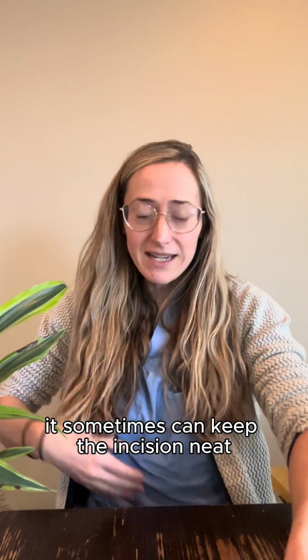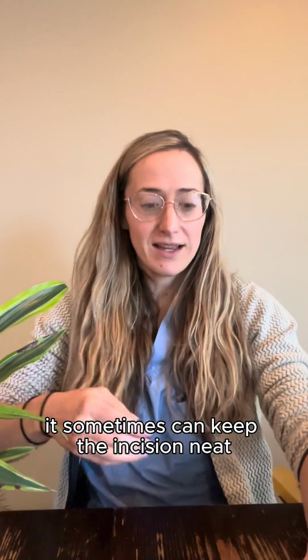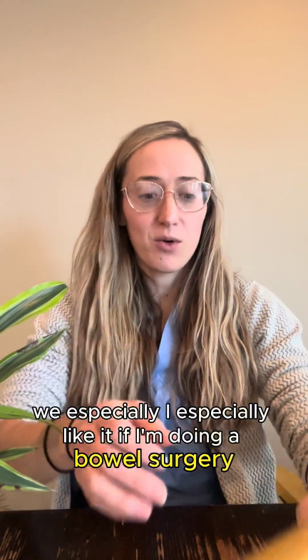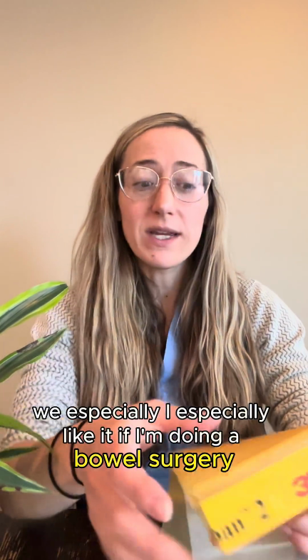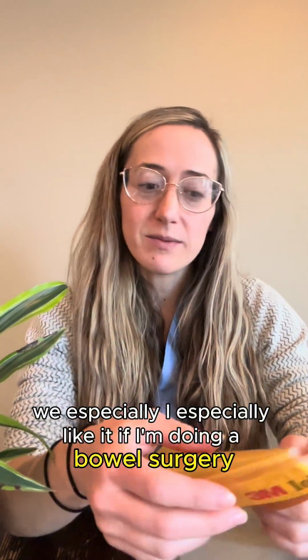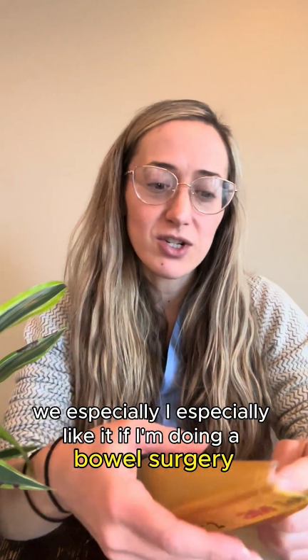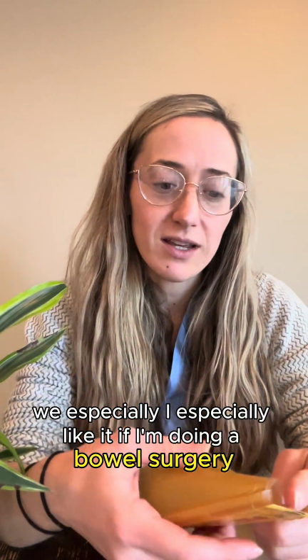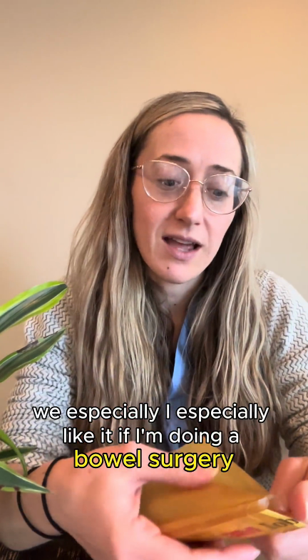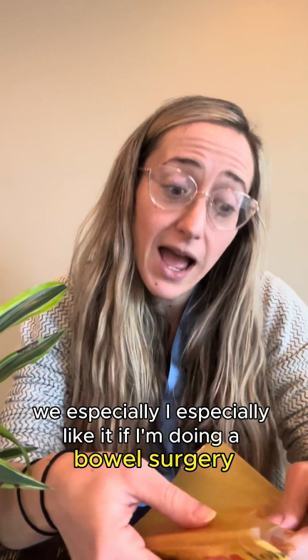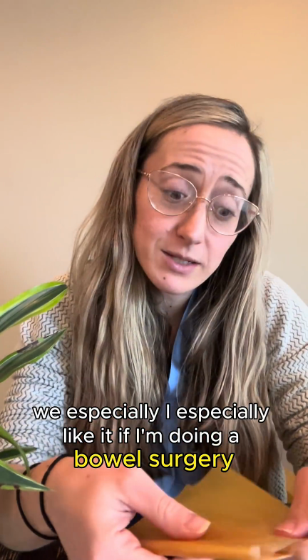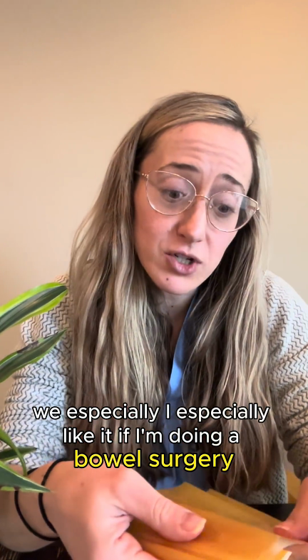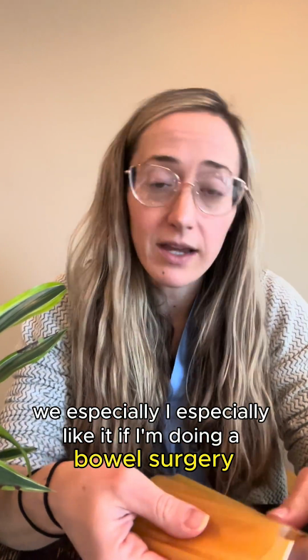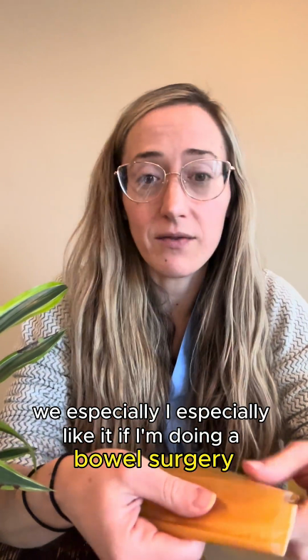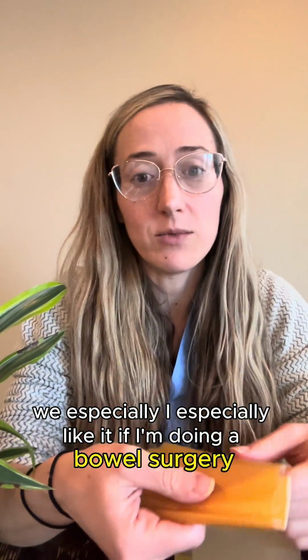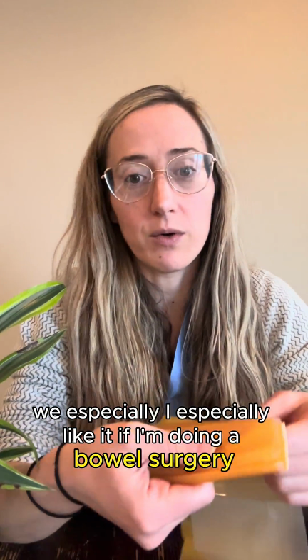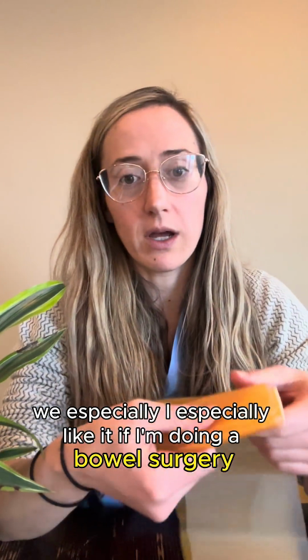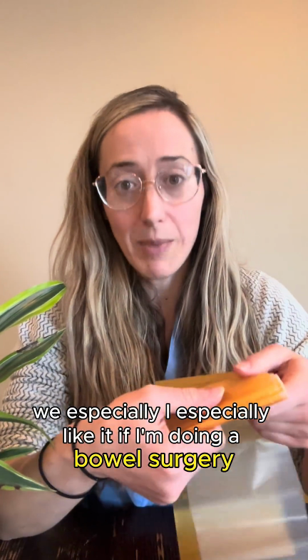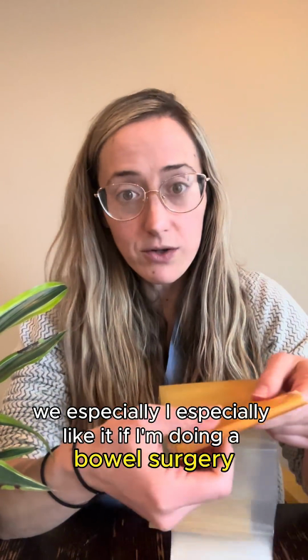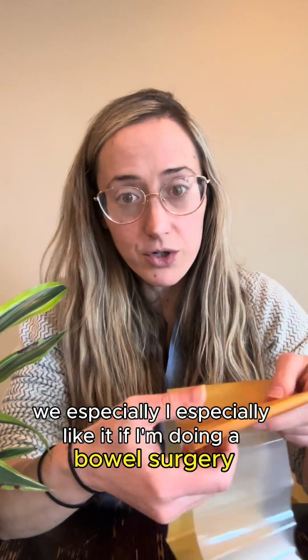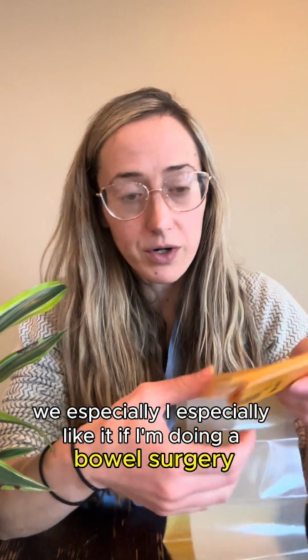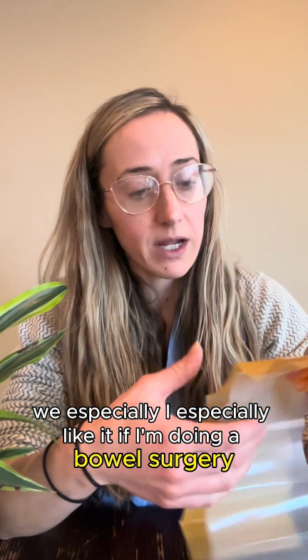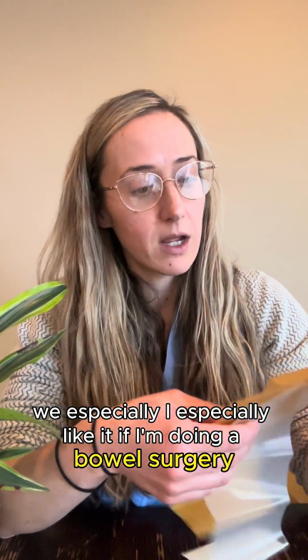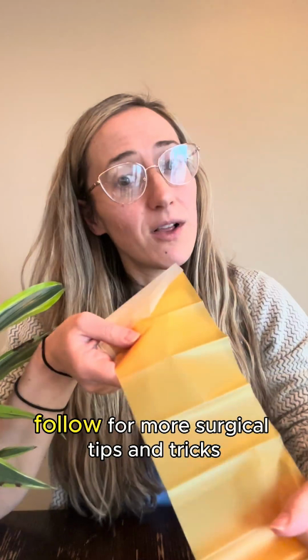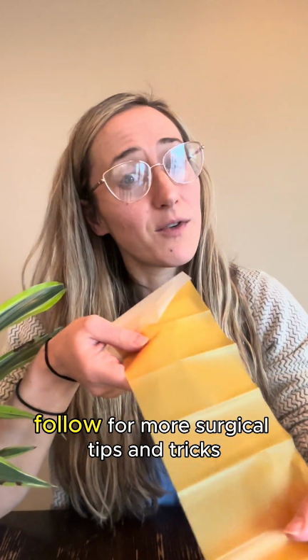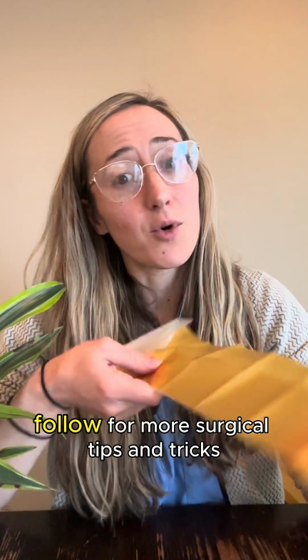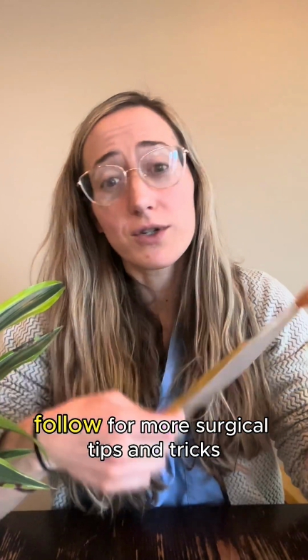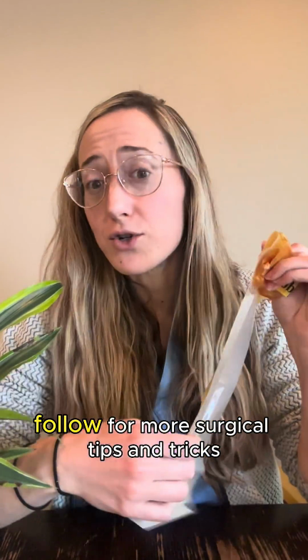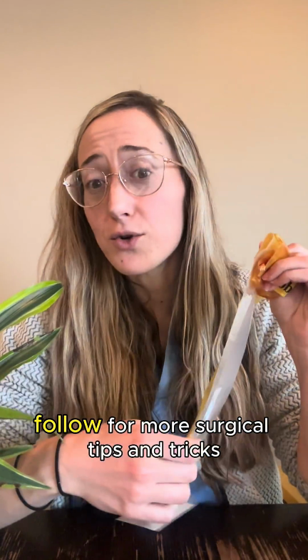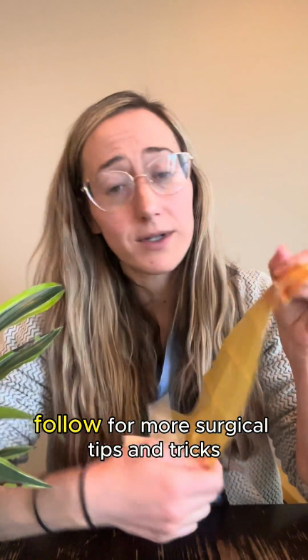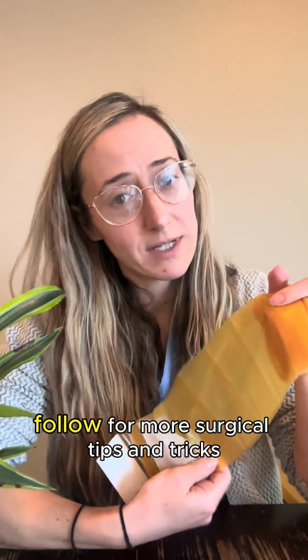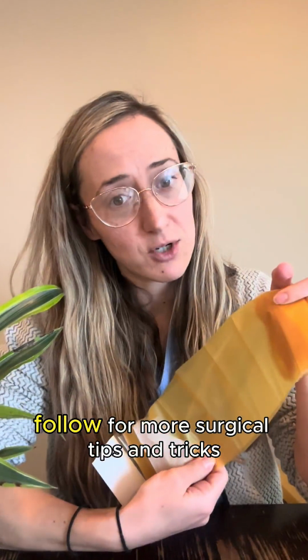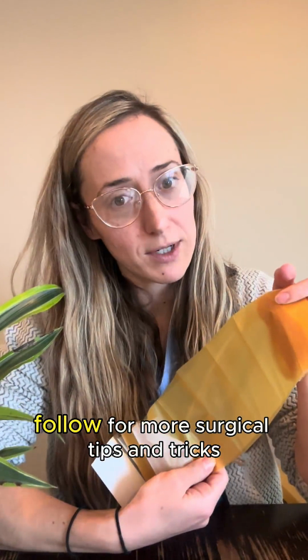I especially like it if I'm doing a bowel surgery. Follow for more surgical tips and tricks.